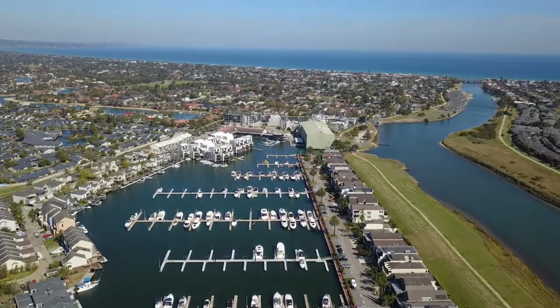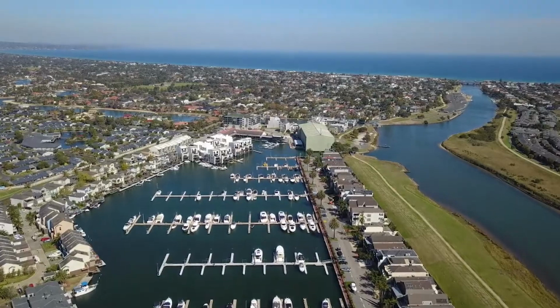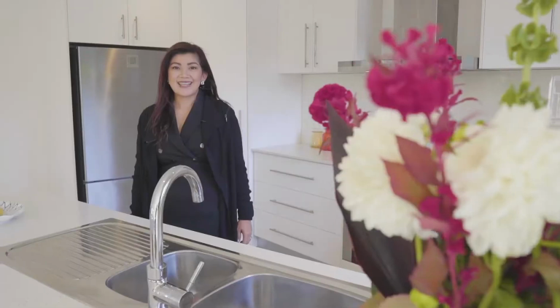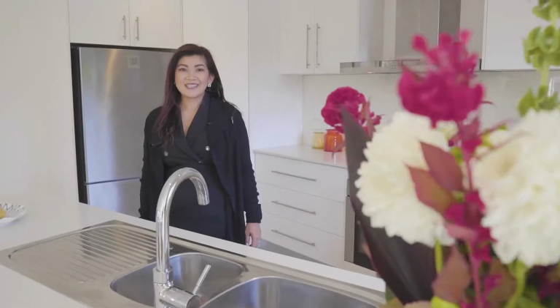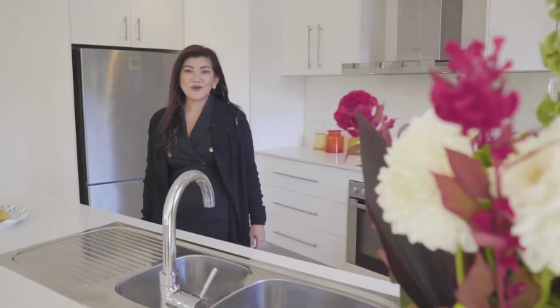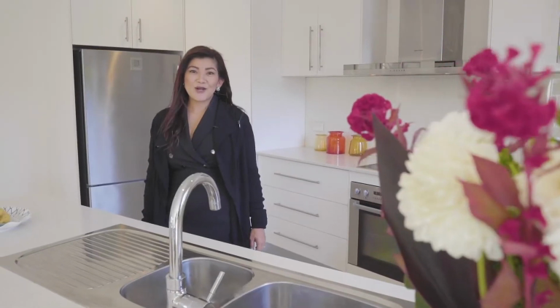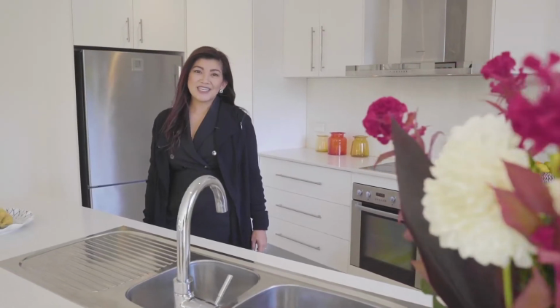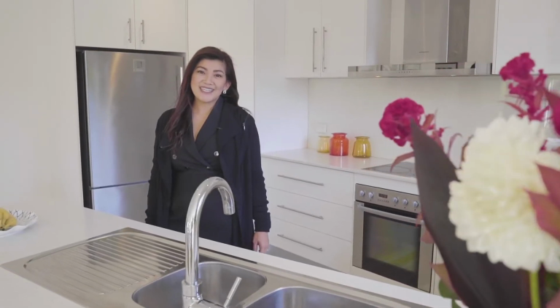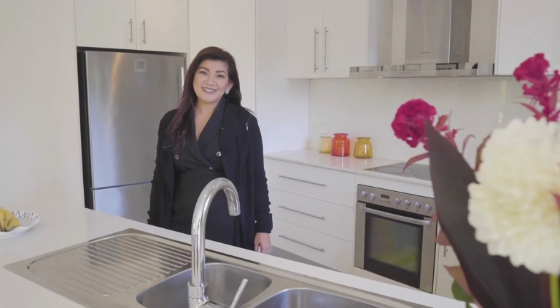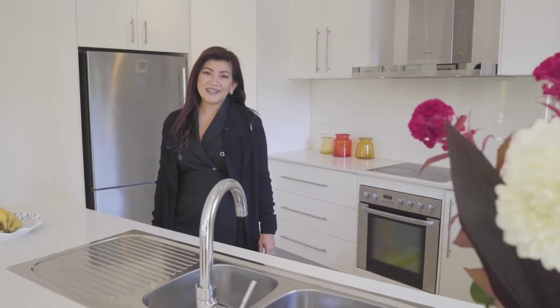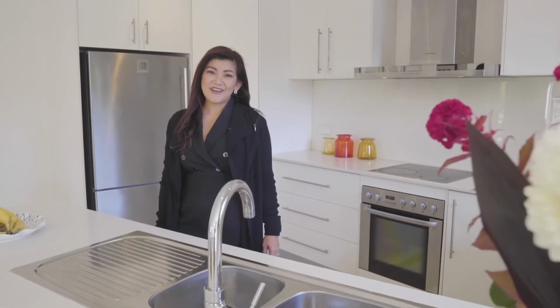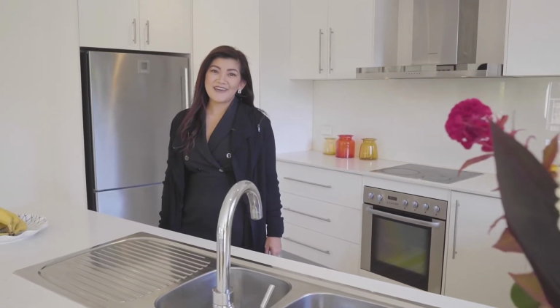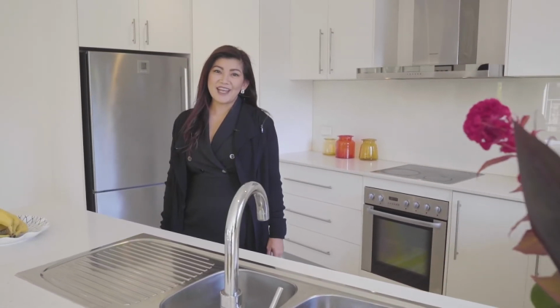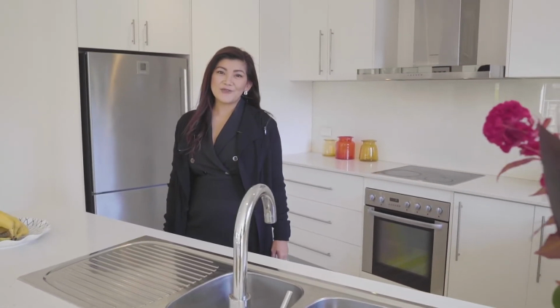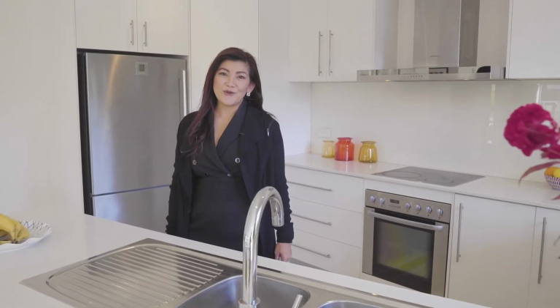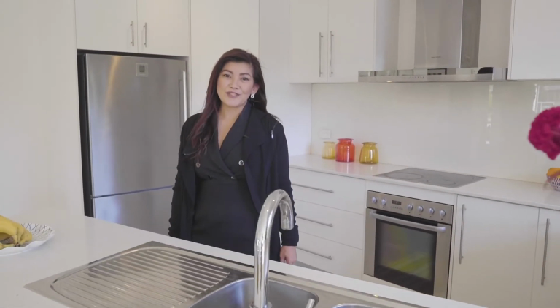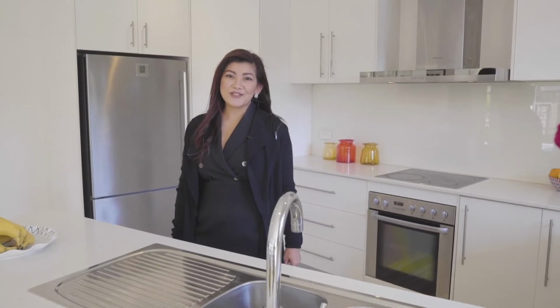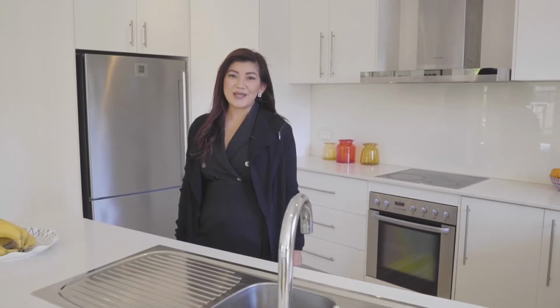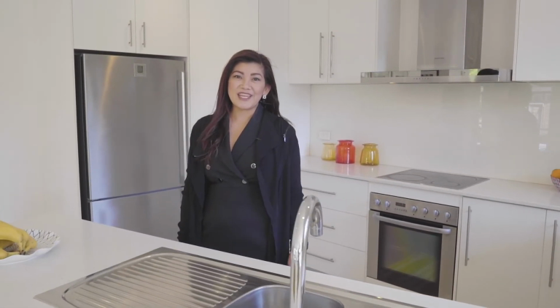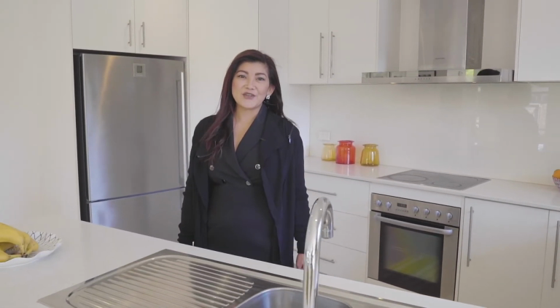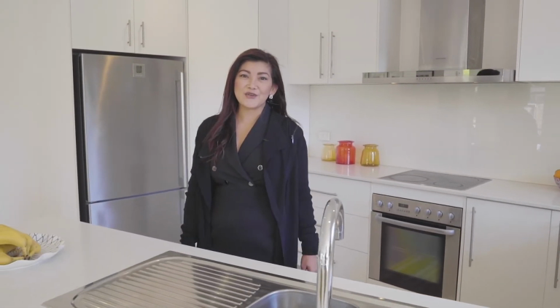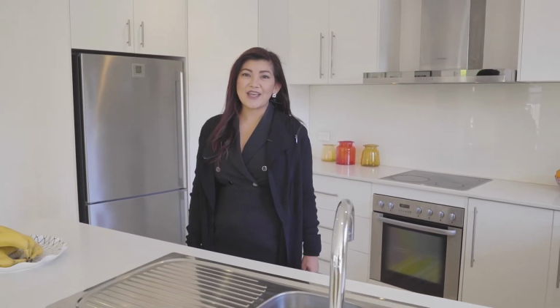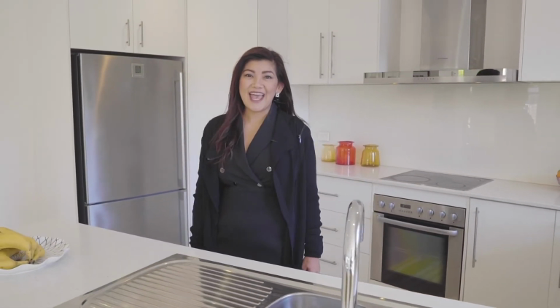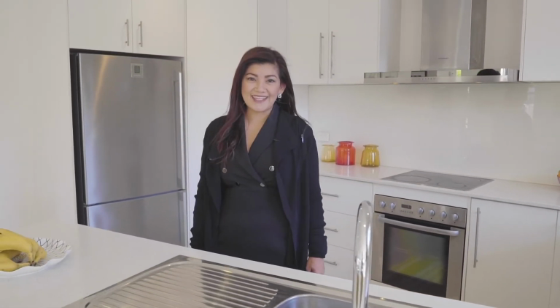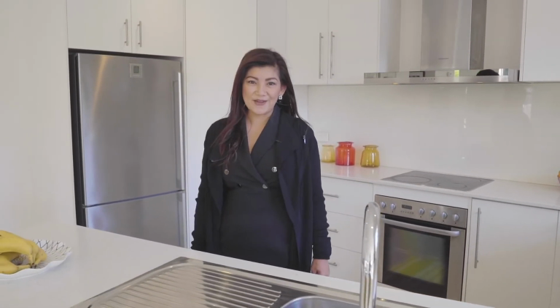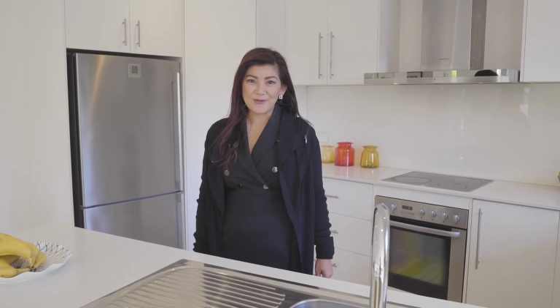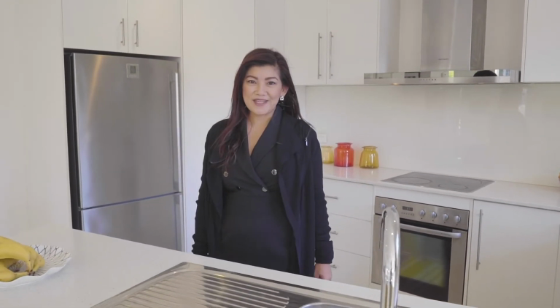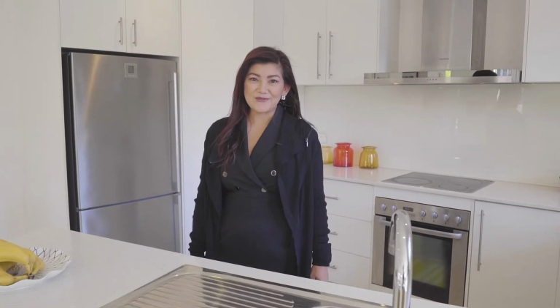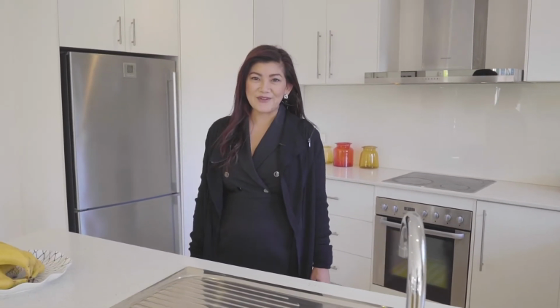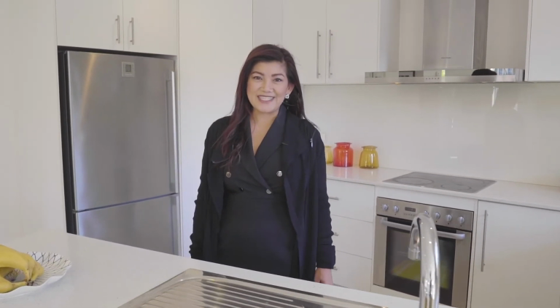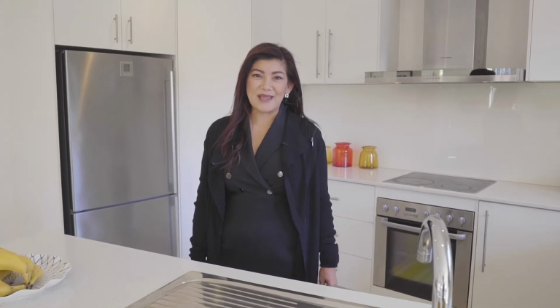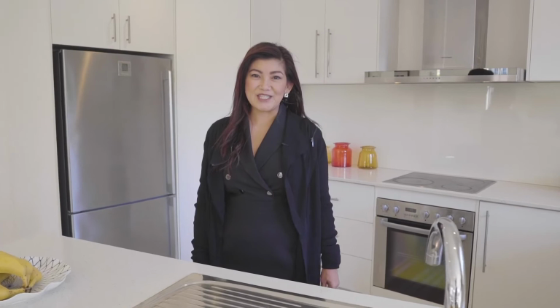Thanks for watching this video and I look forward to meeting you at the open for inspection.